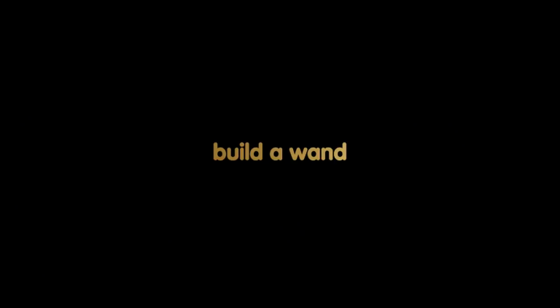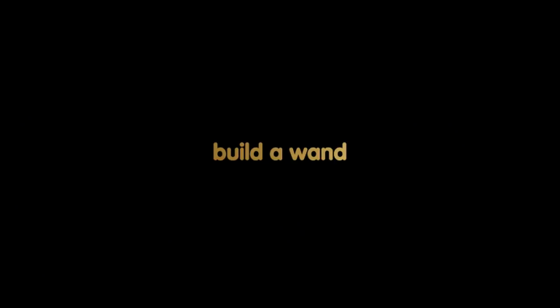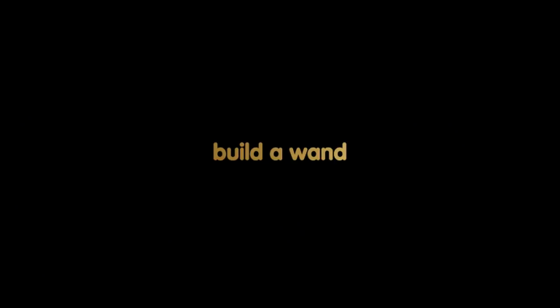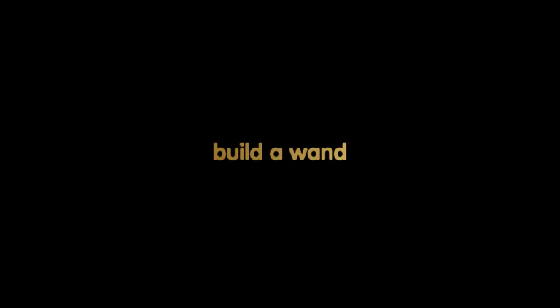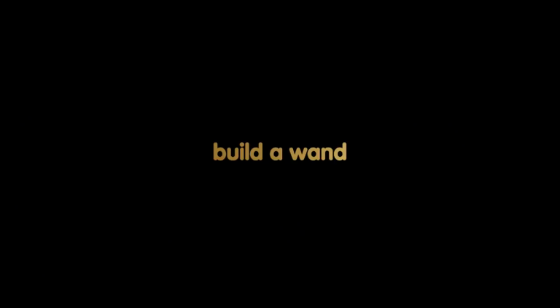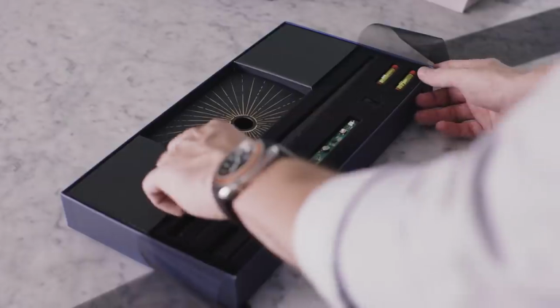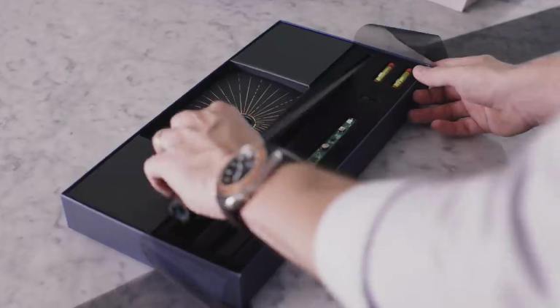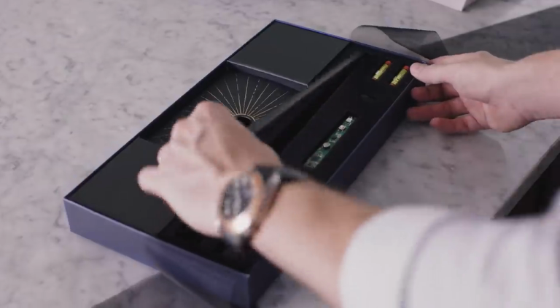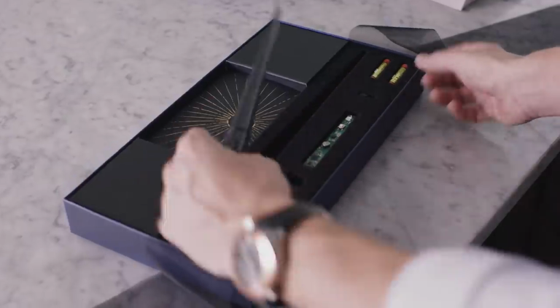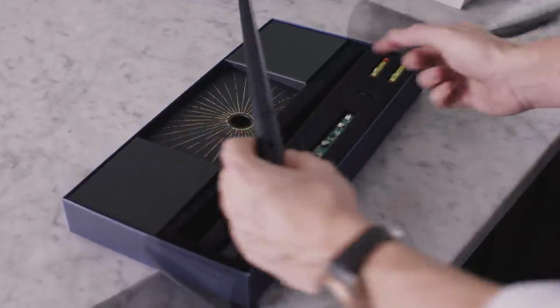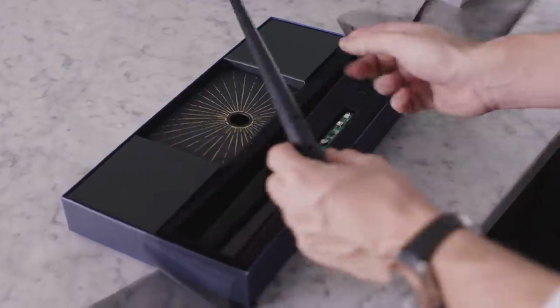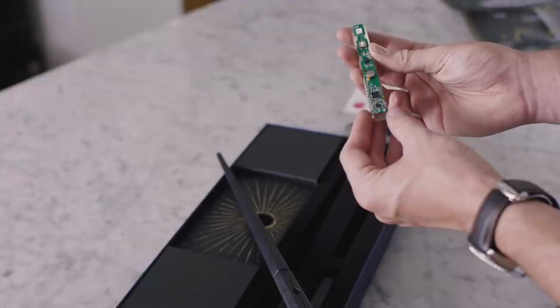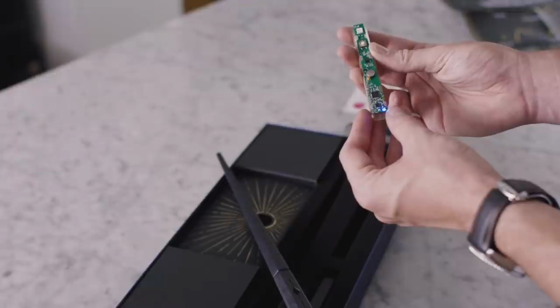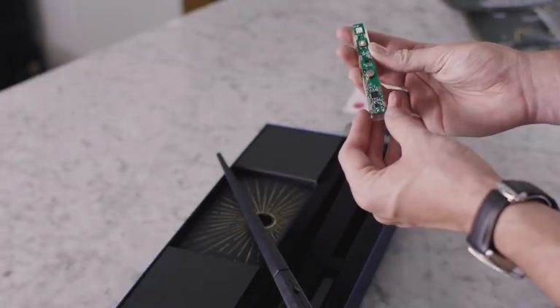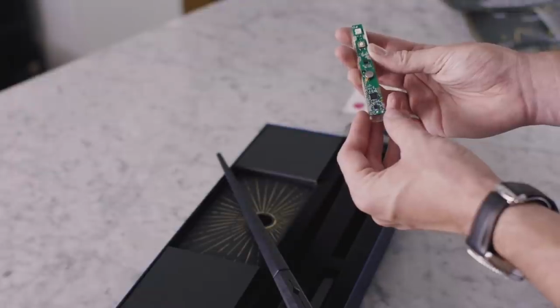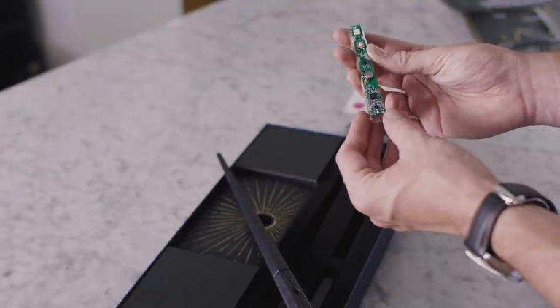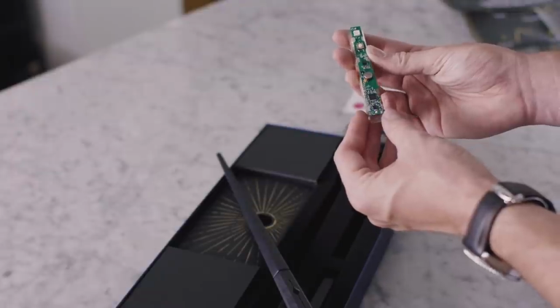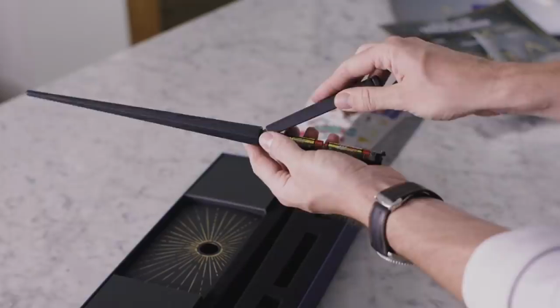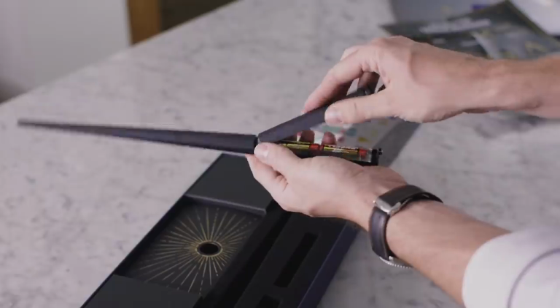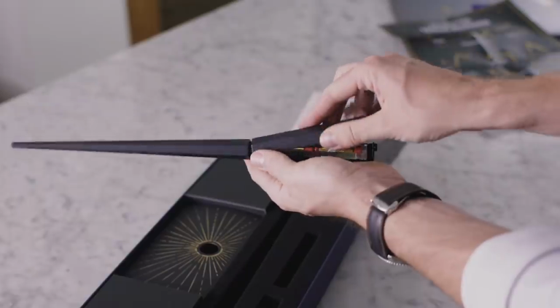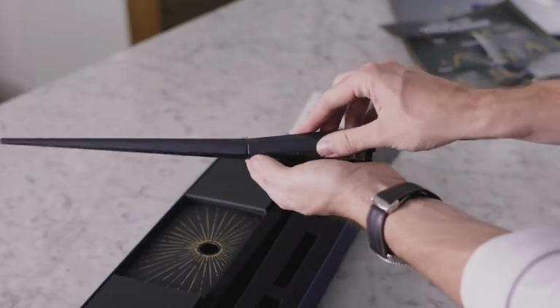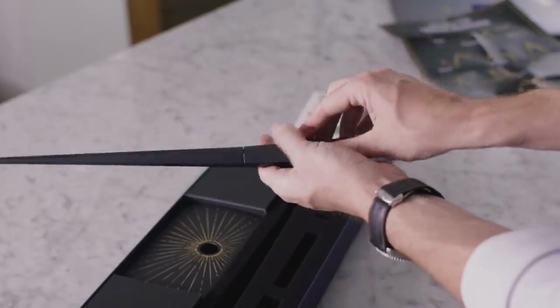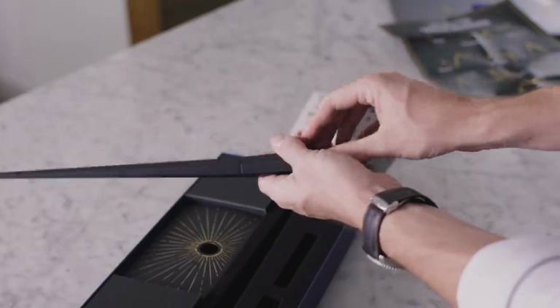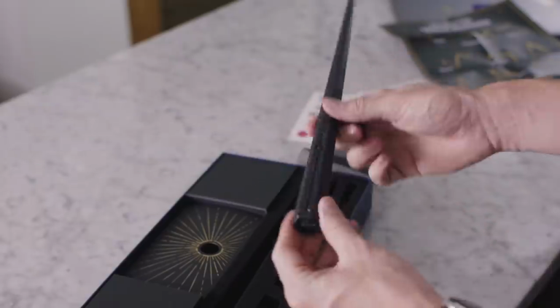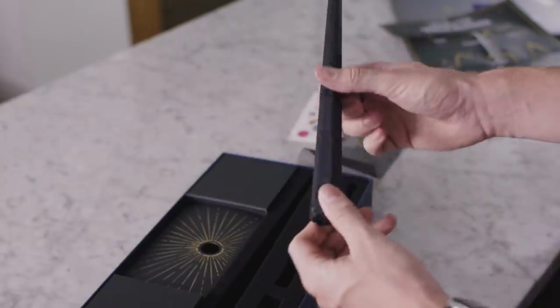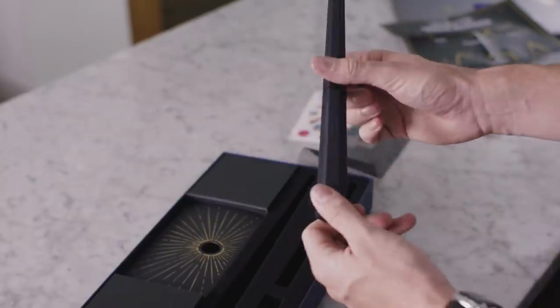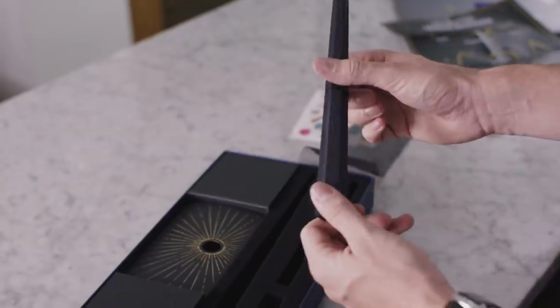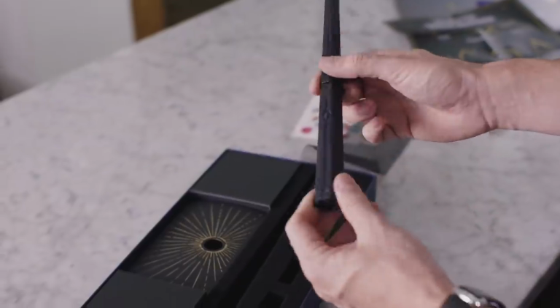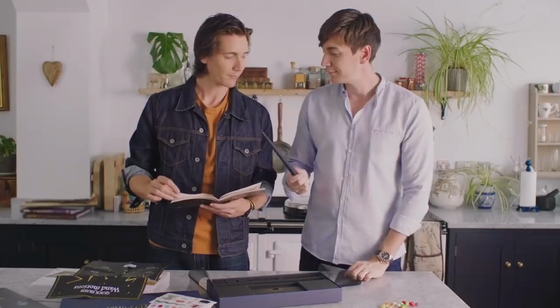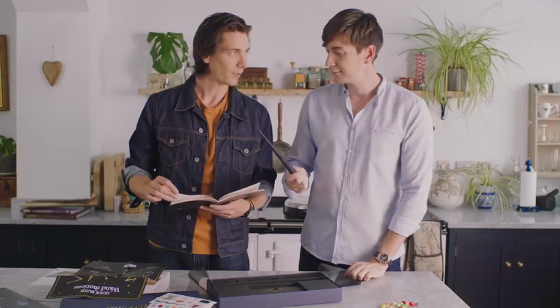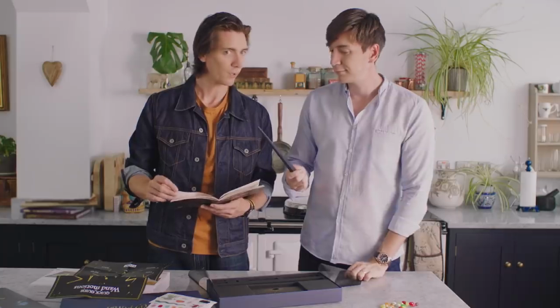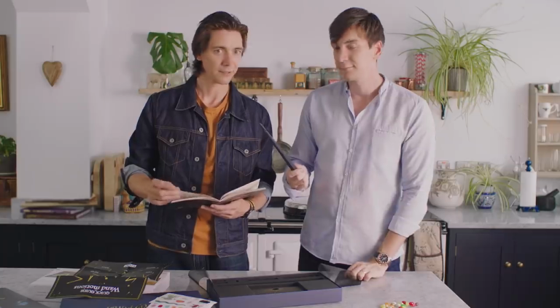So let's put it together. Take the PCB, slide it in, and there we have our wand.